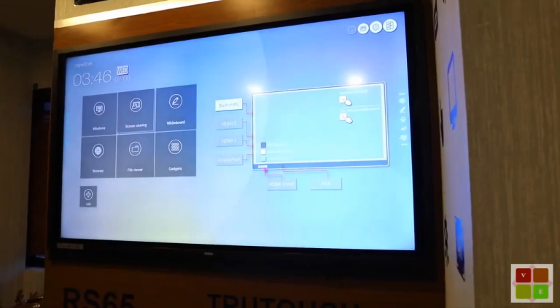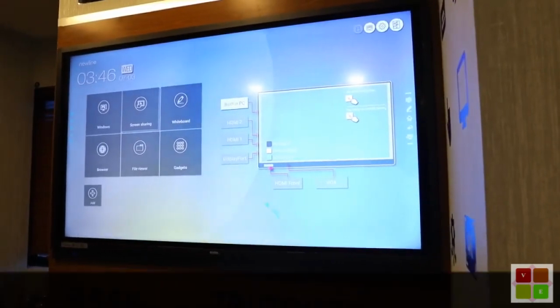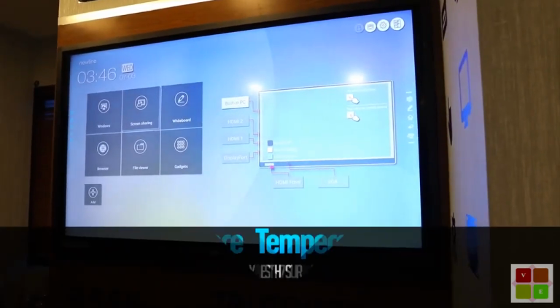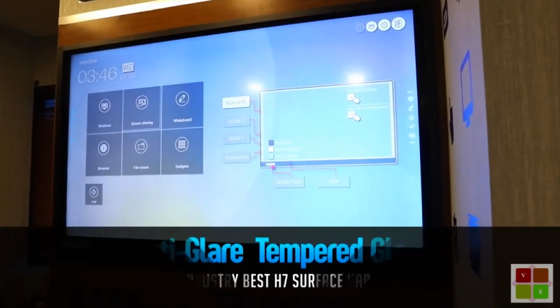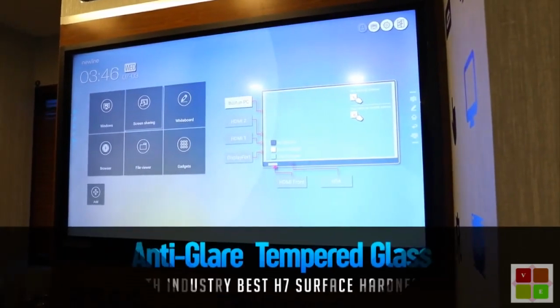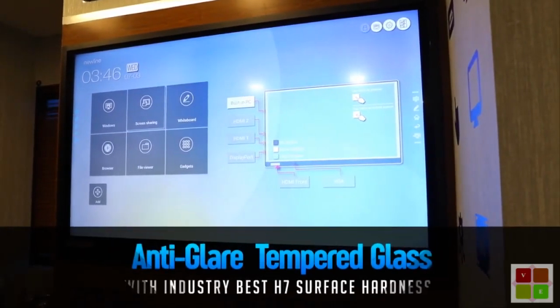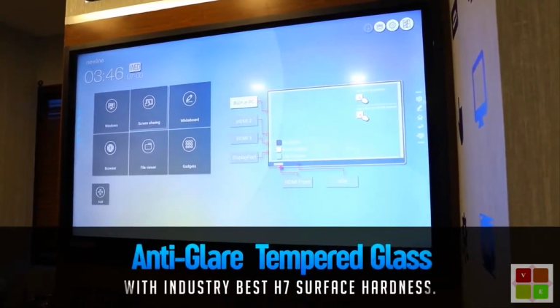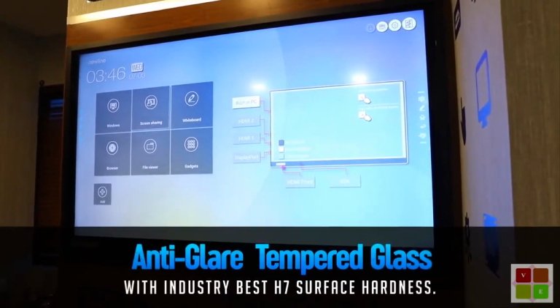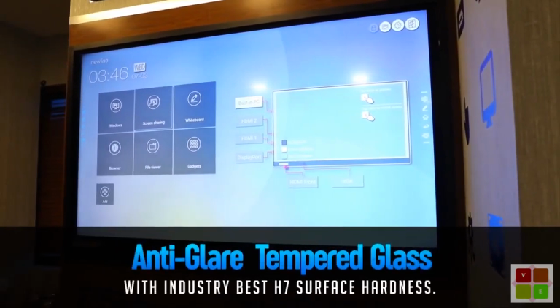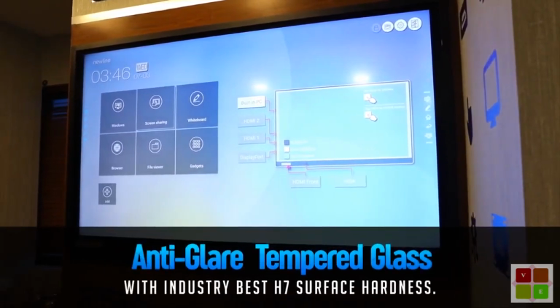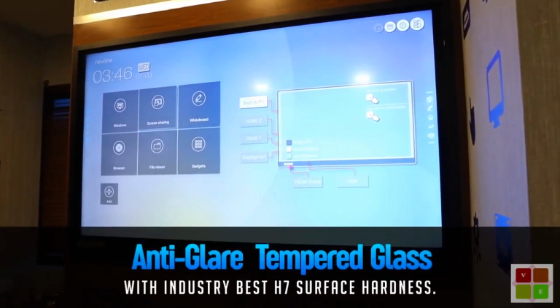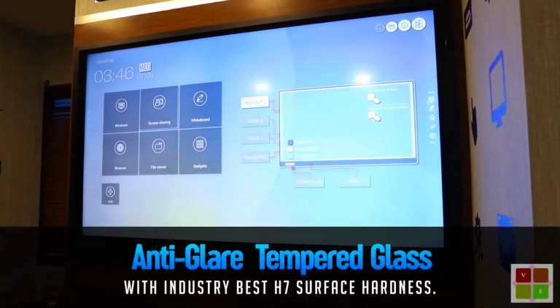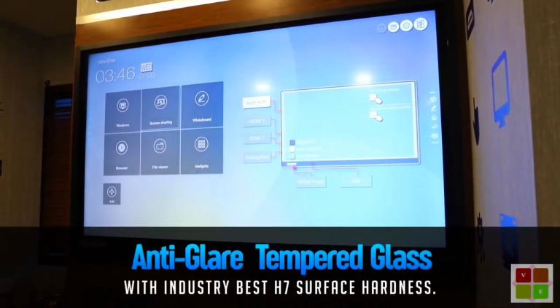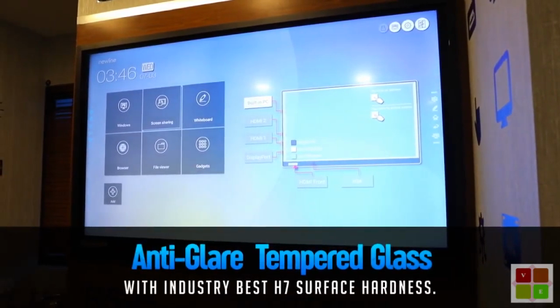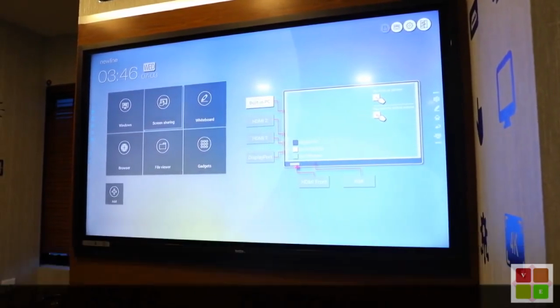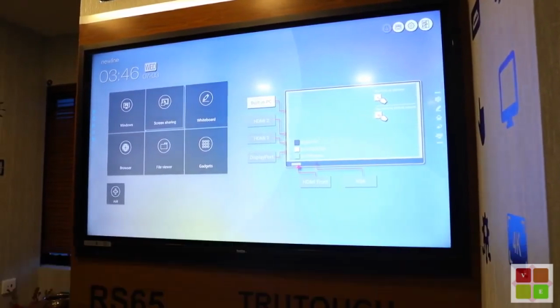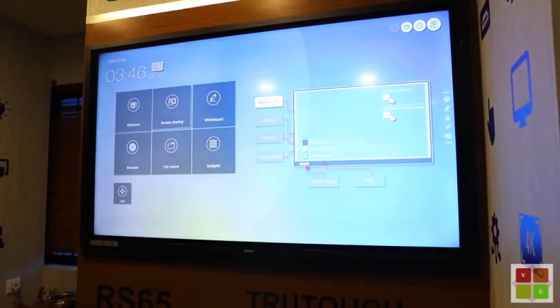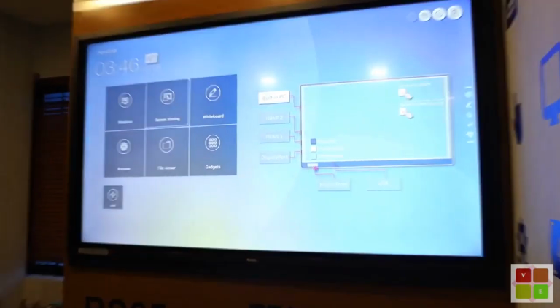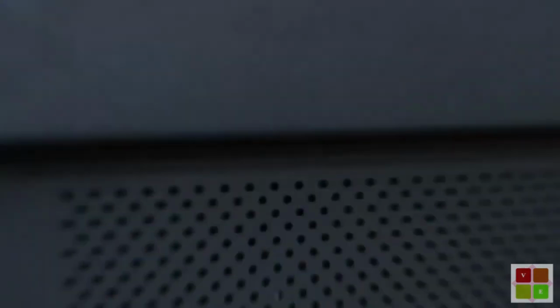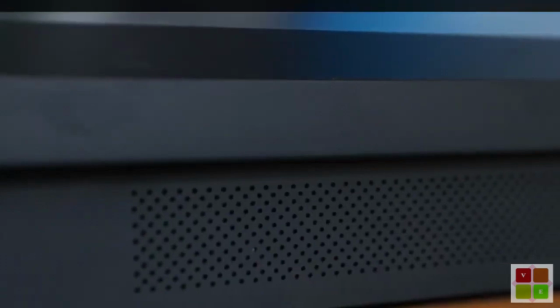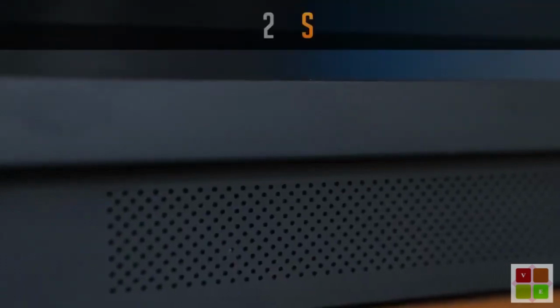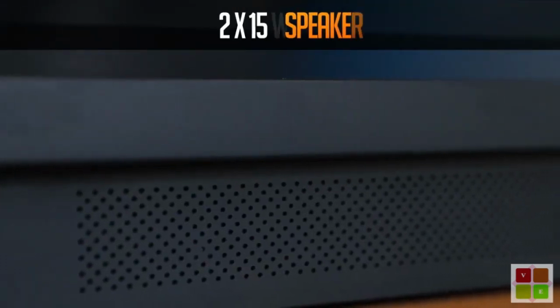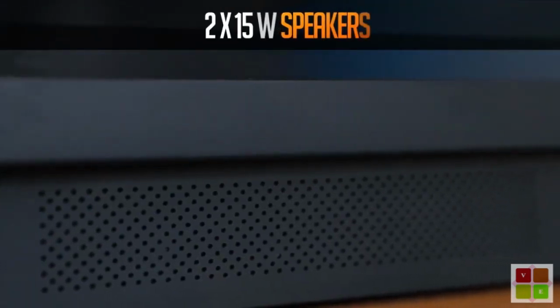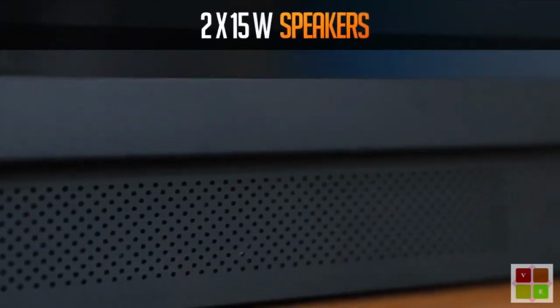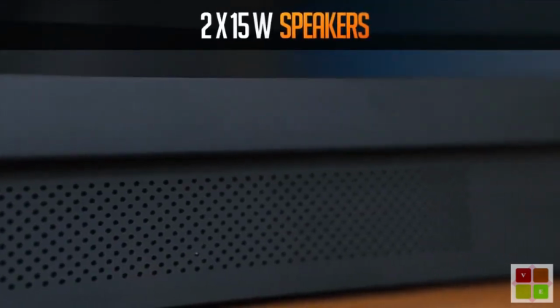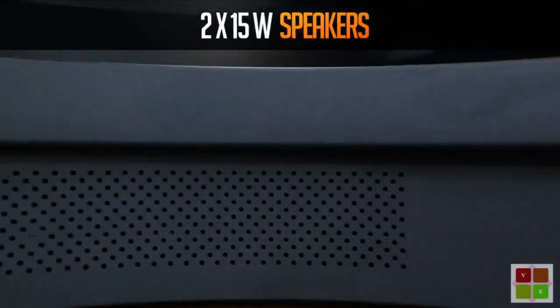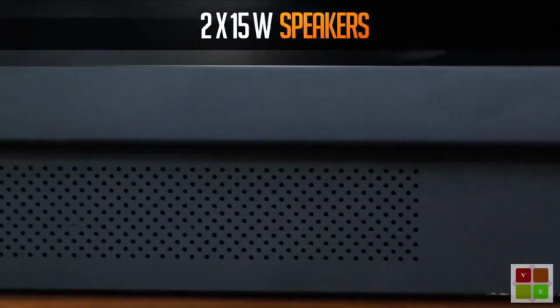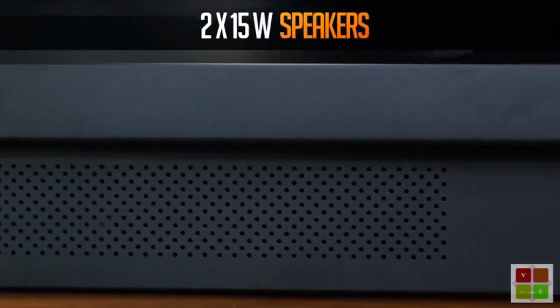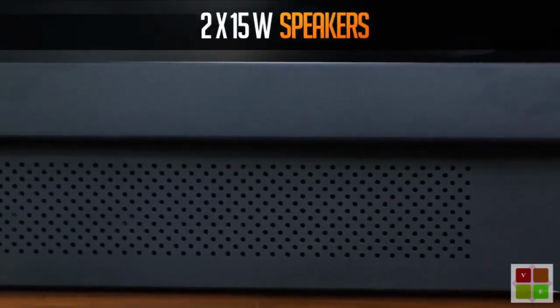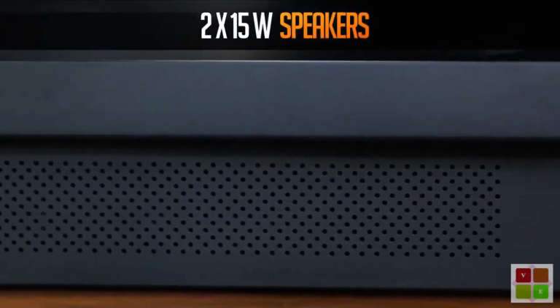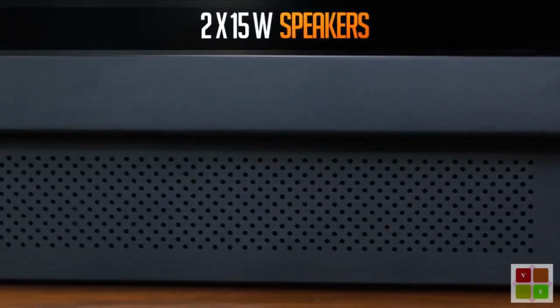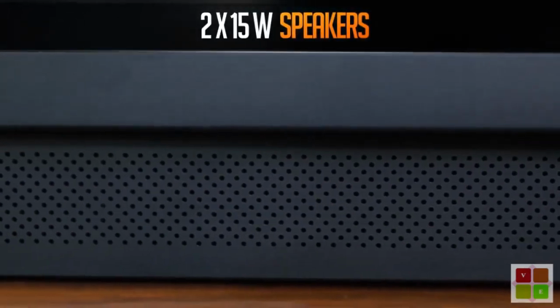Anti-glare tempered glass with industry-best H7 surface hardness. Immersive audio experience with two 15-watt speakers.